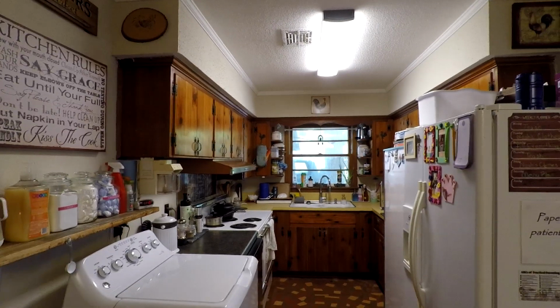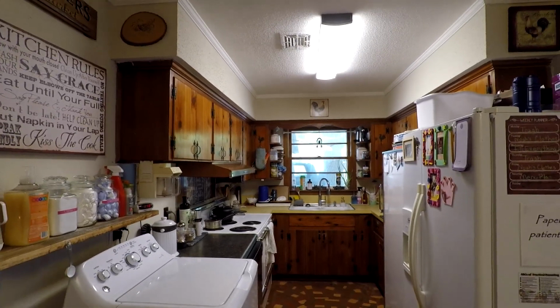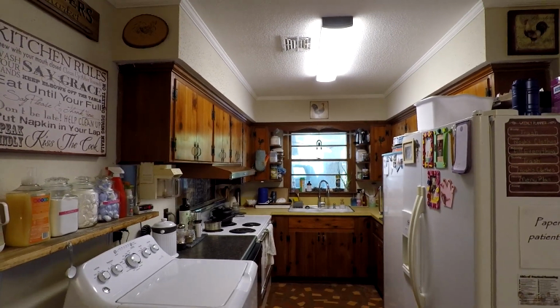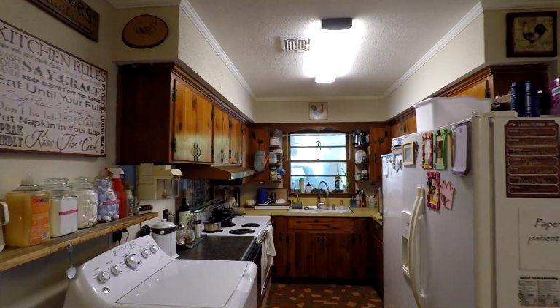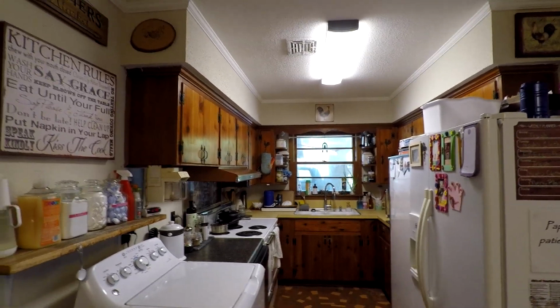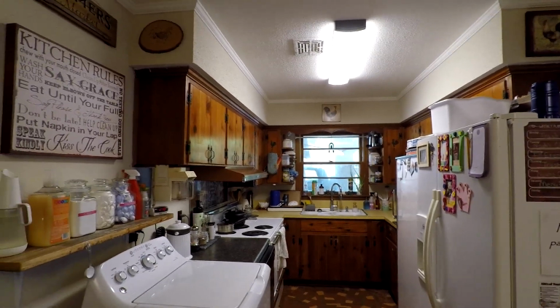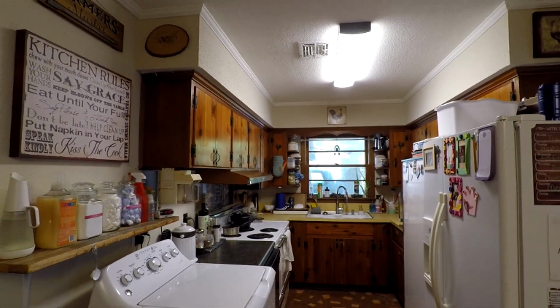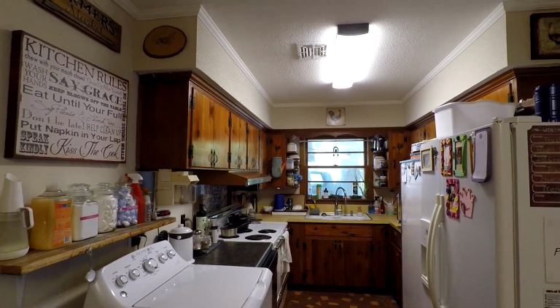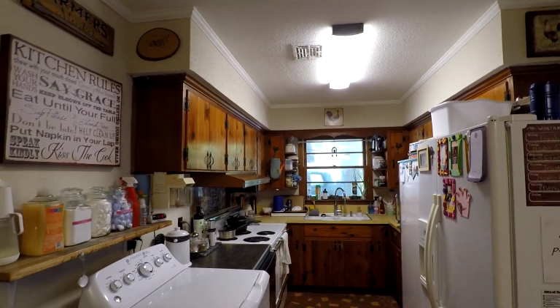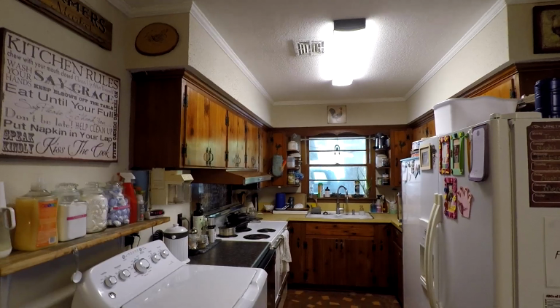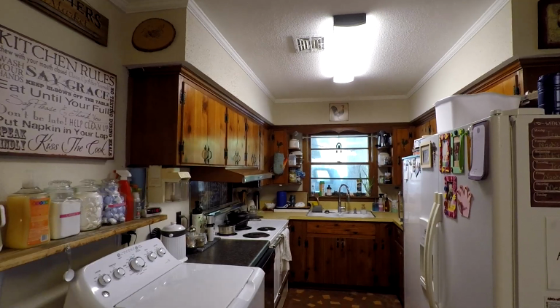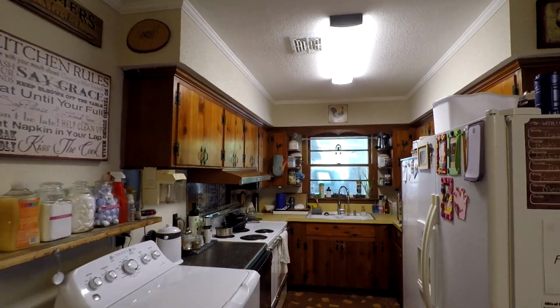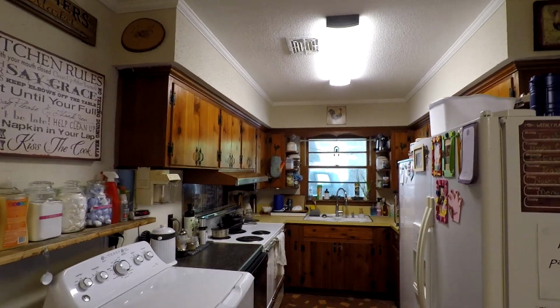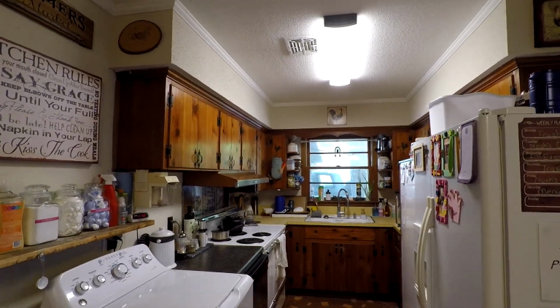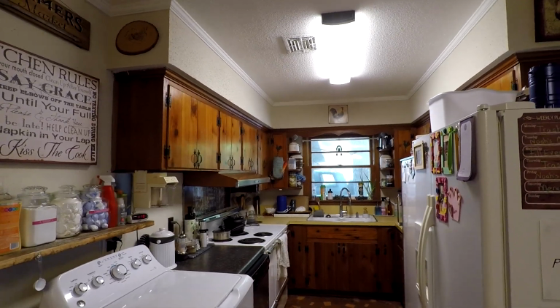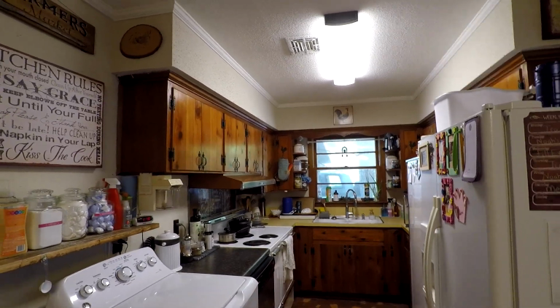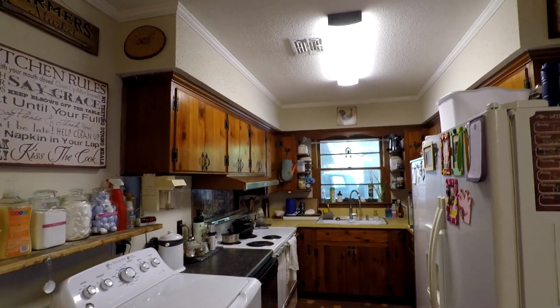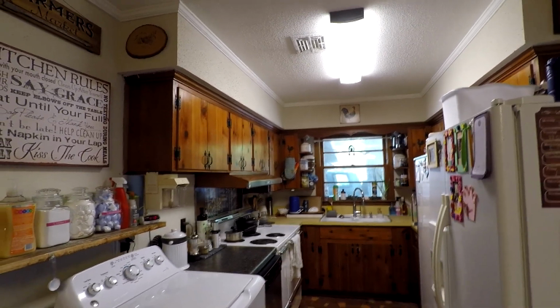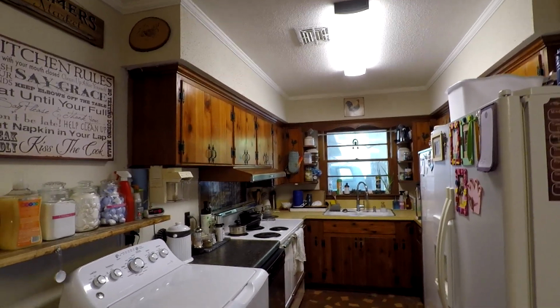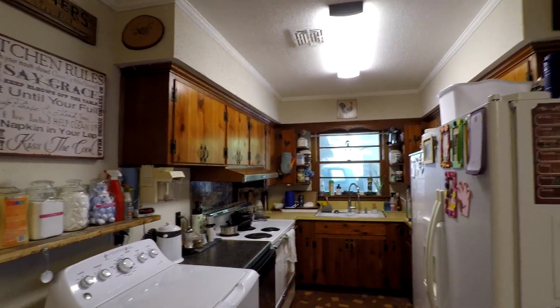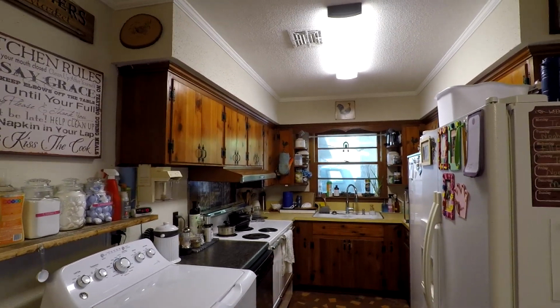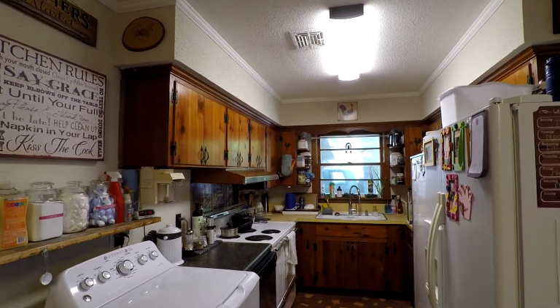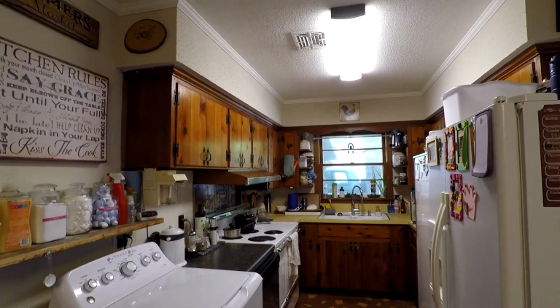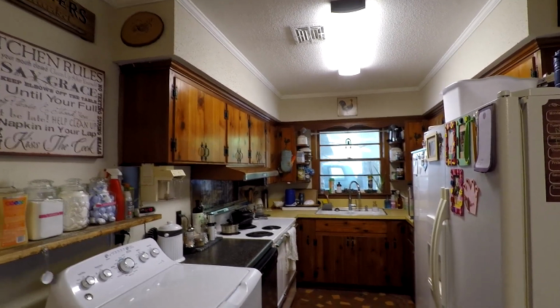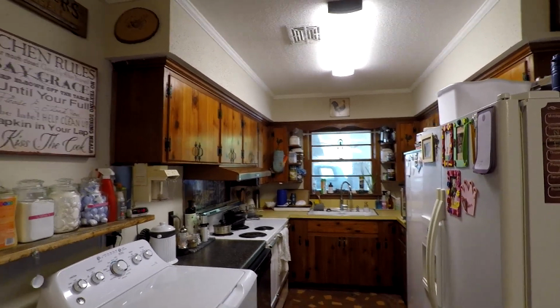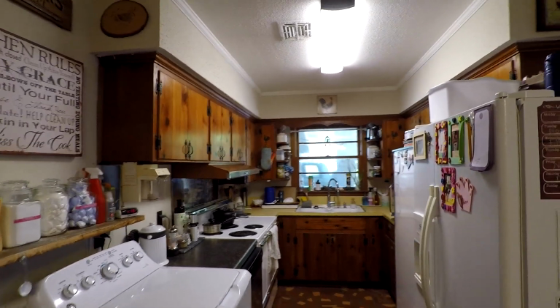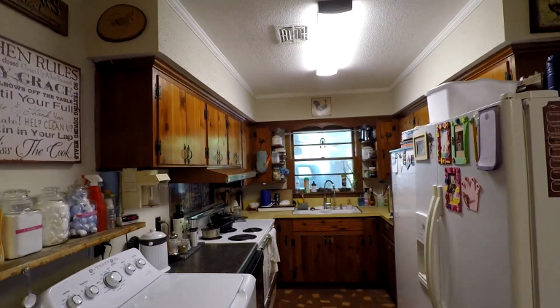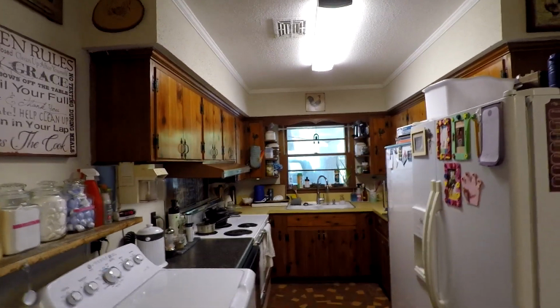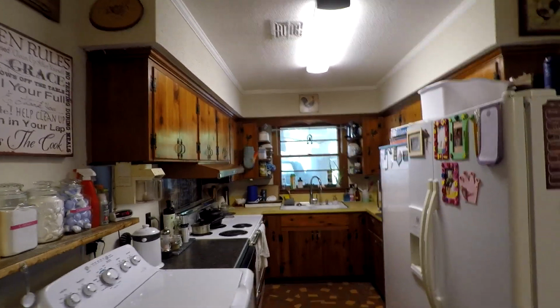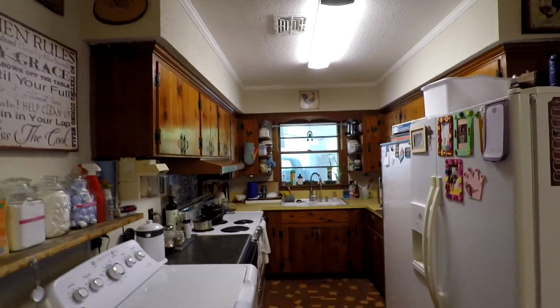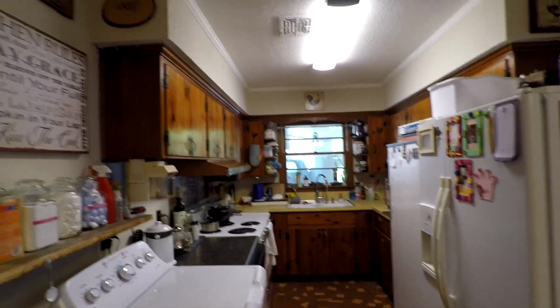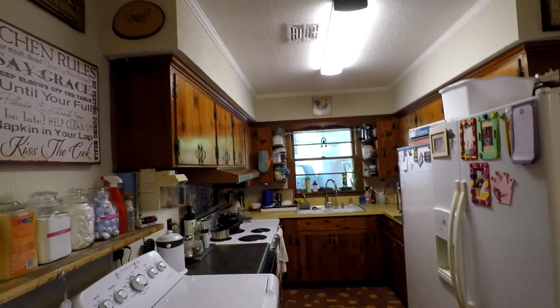Welcome to Mama Cat's Home. Today we're going to be starting part one of a two to three part kitchen makeover.